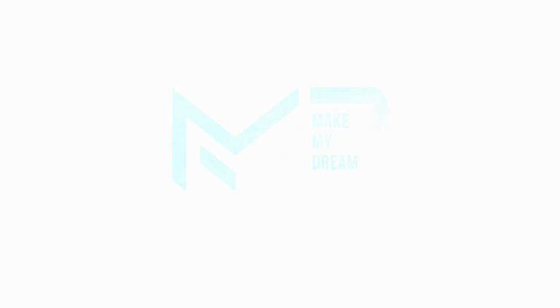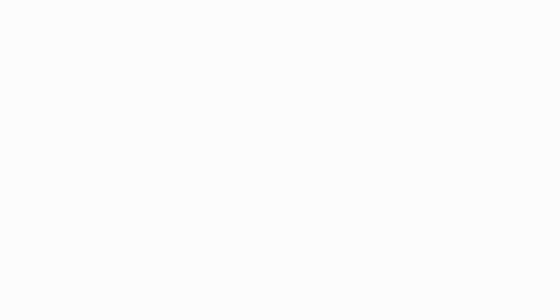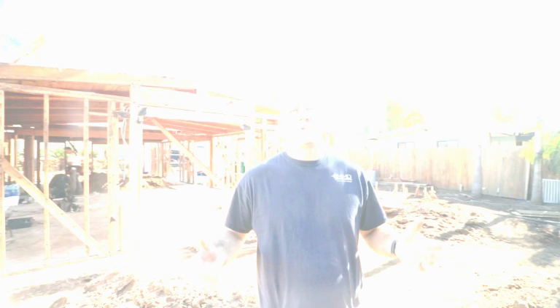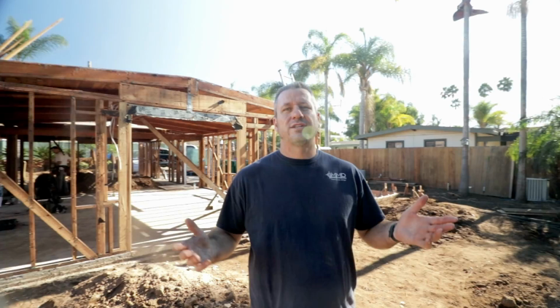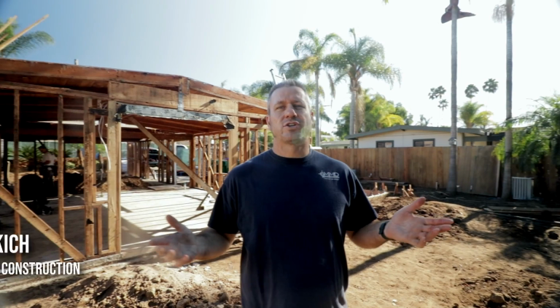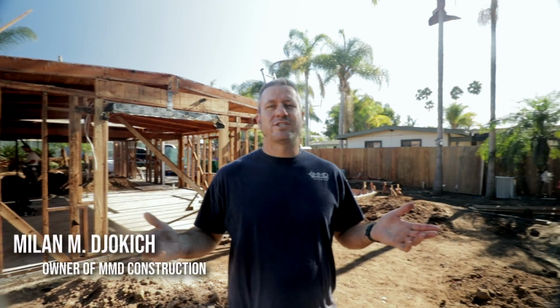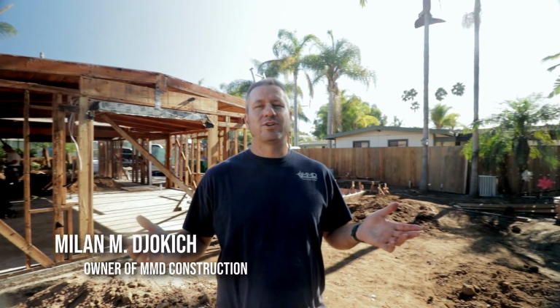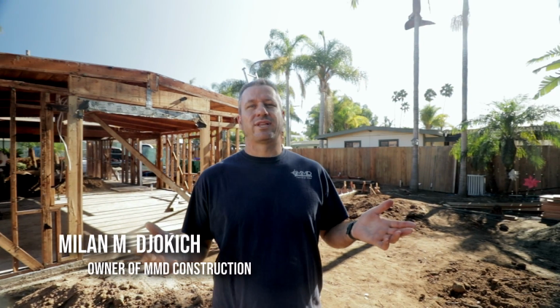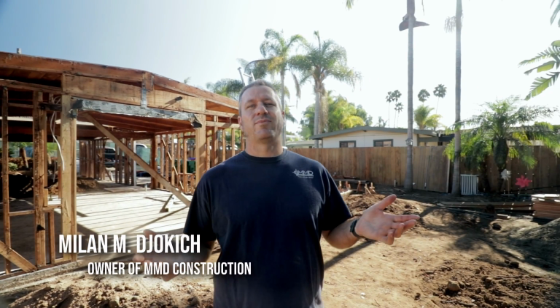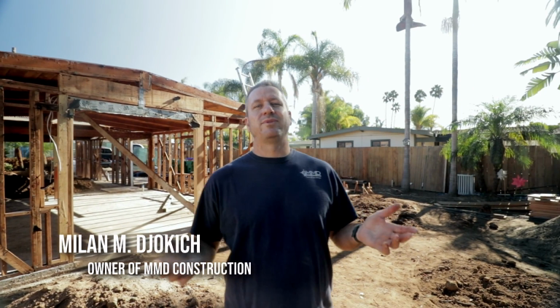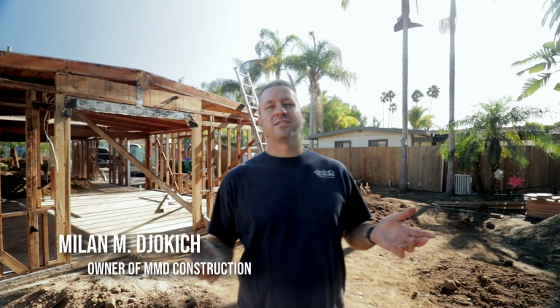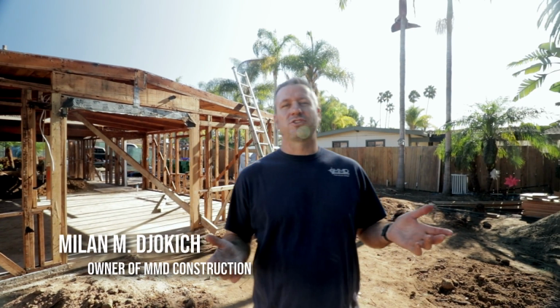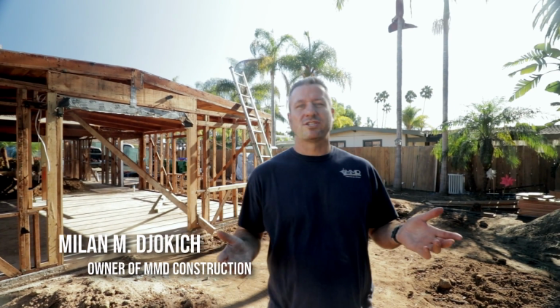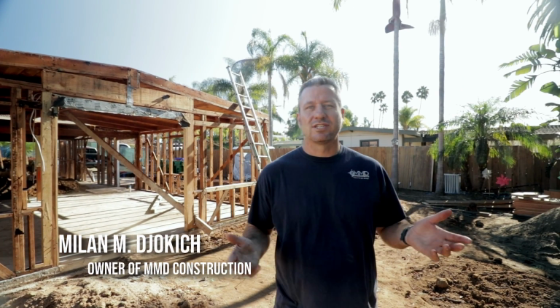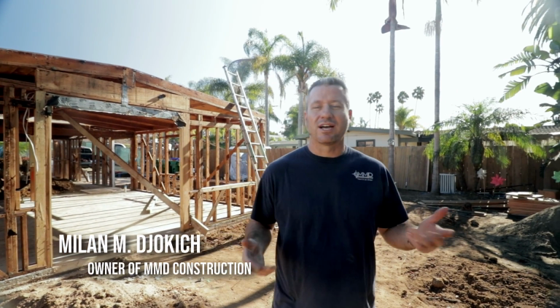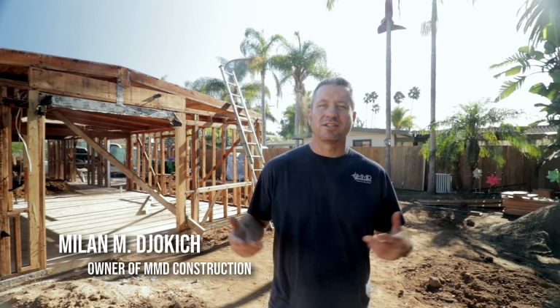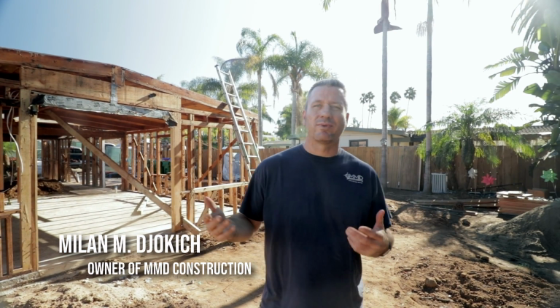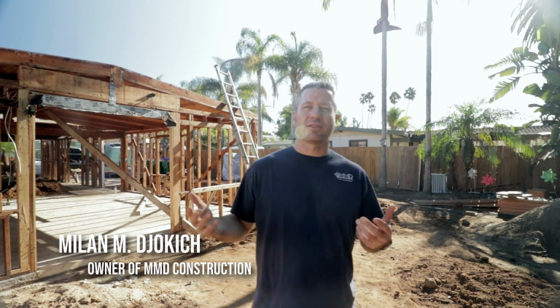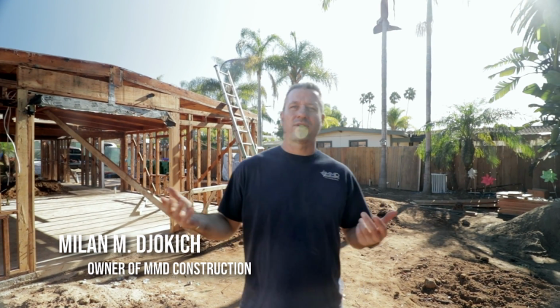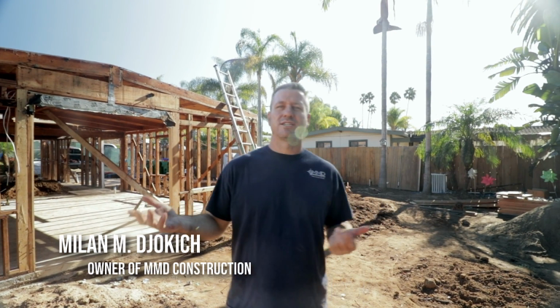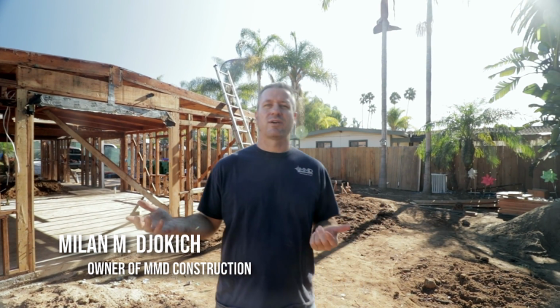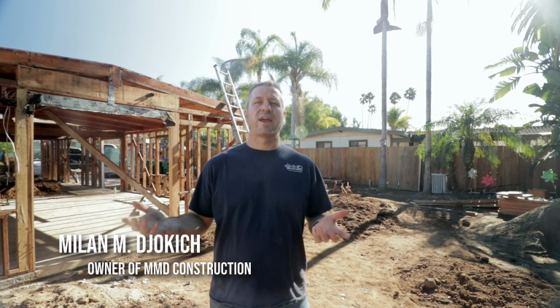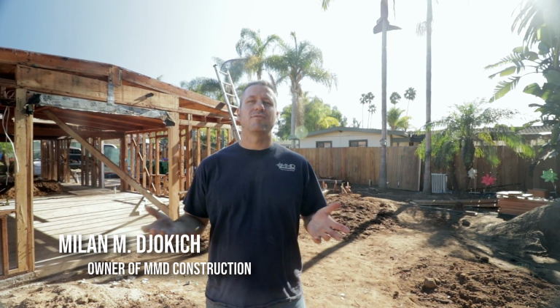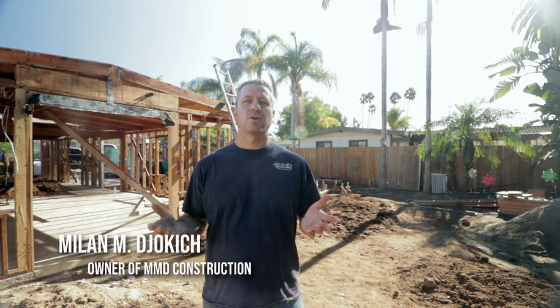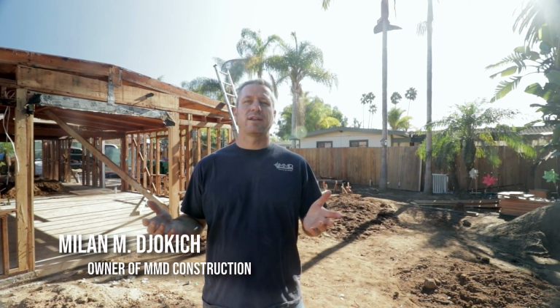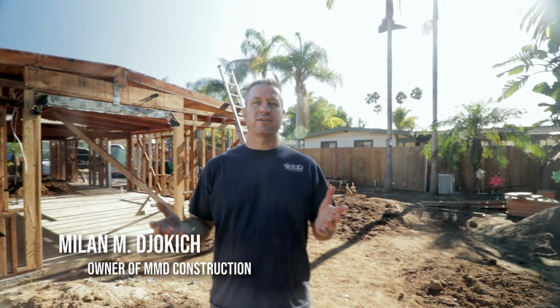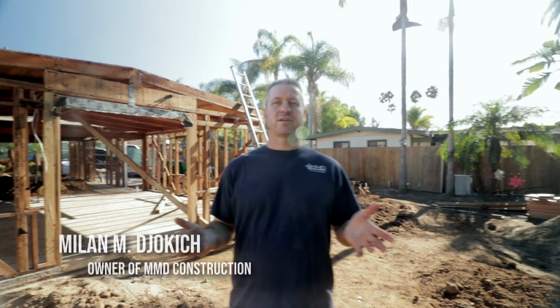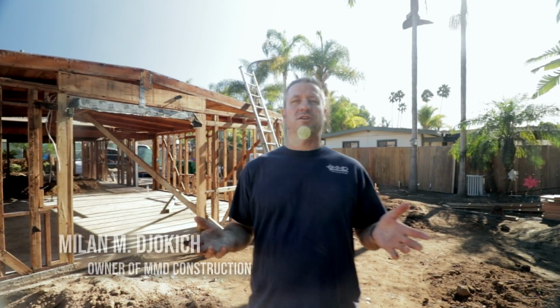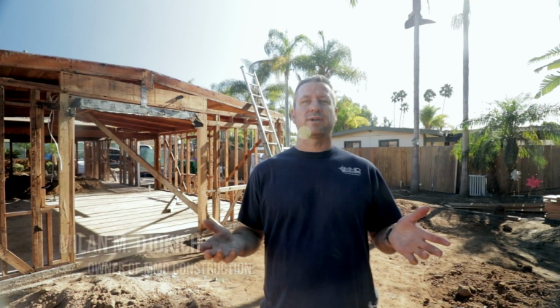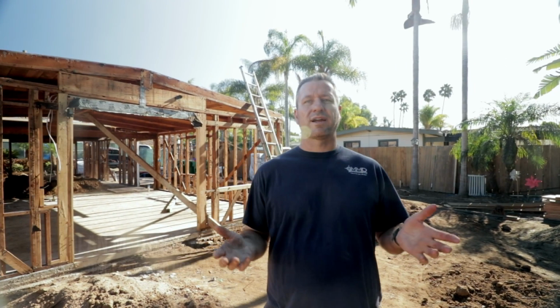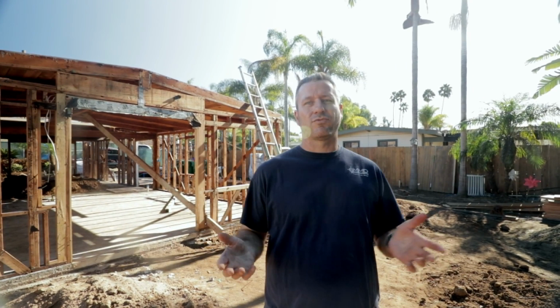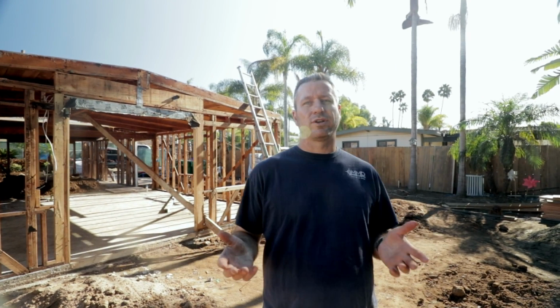Hey, Milan Djokic here with MMD Construction to talk to you about the project that we have going on here in Carlsway, California.